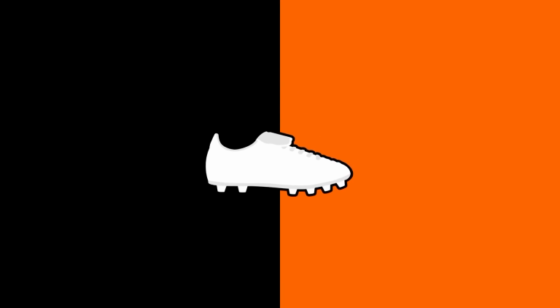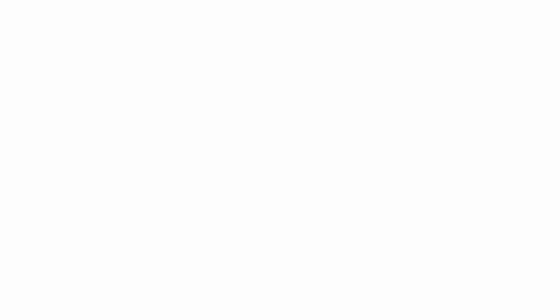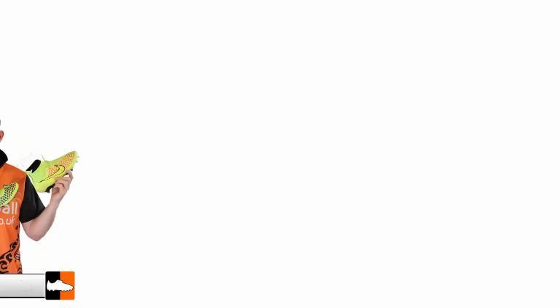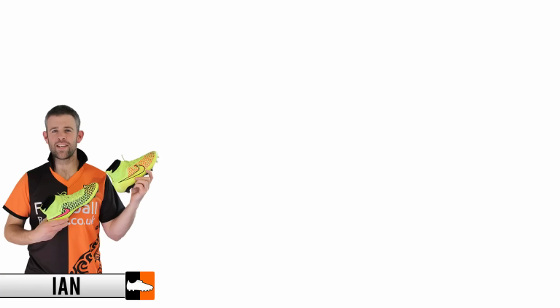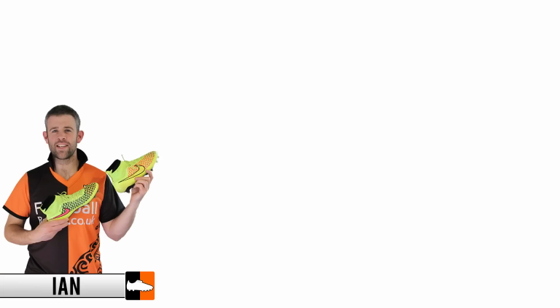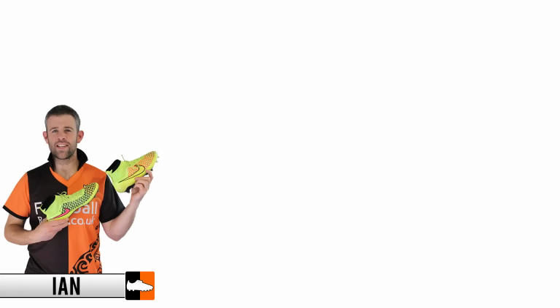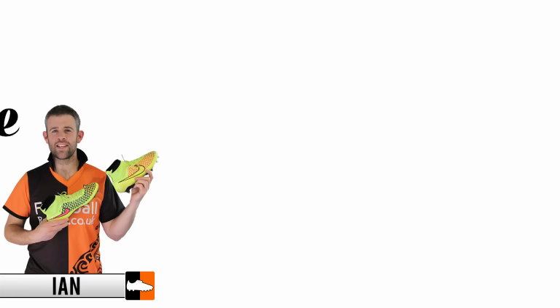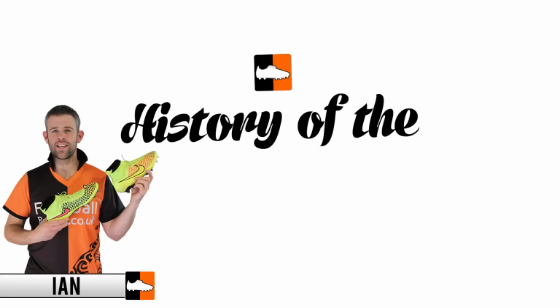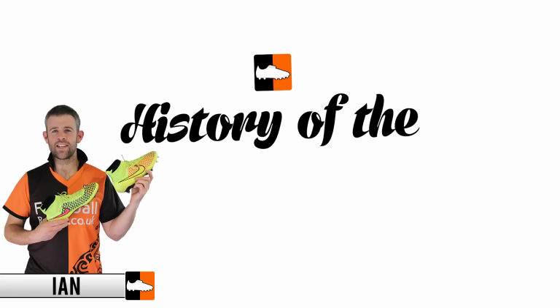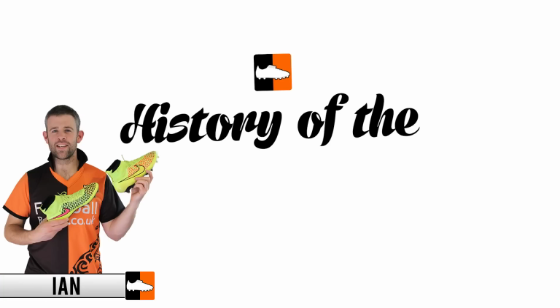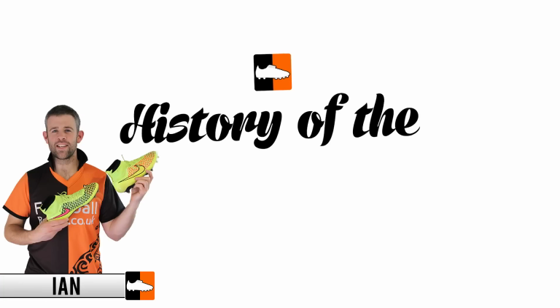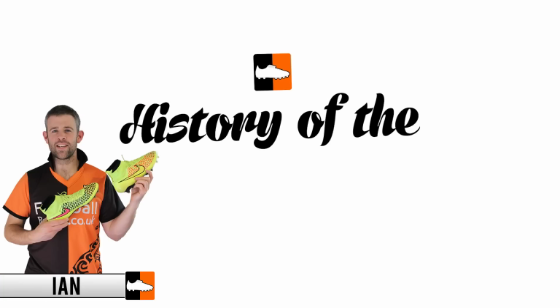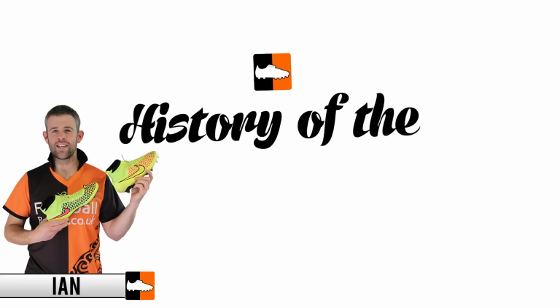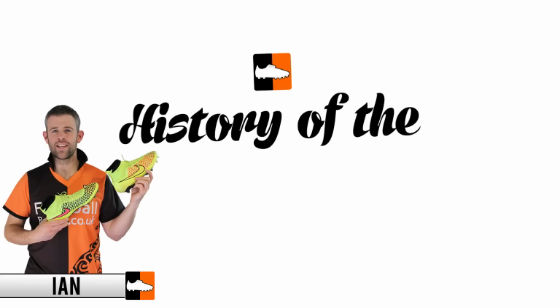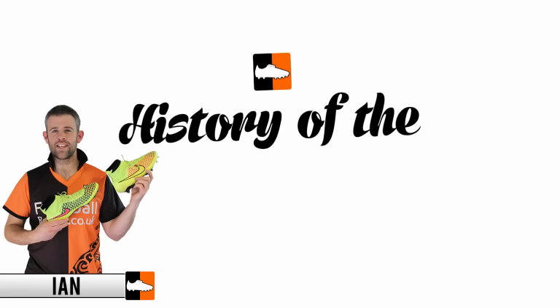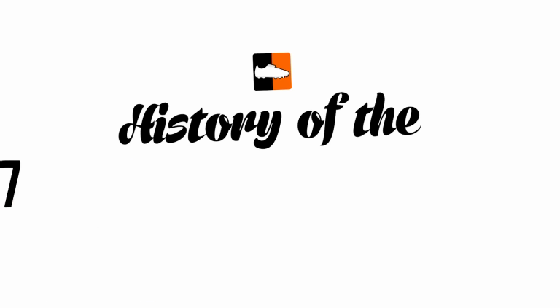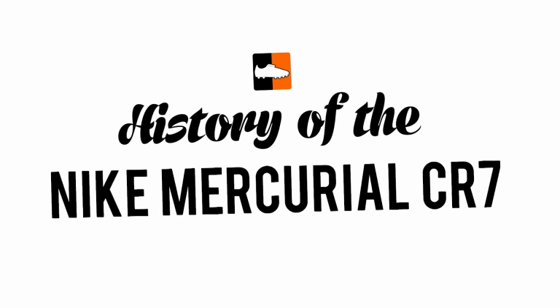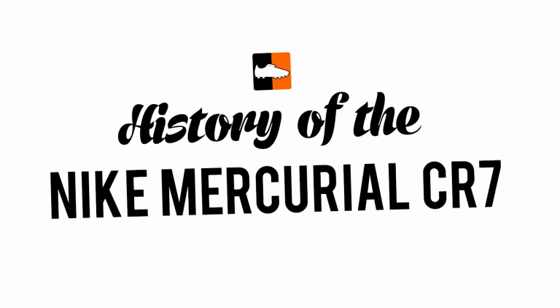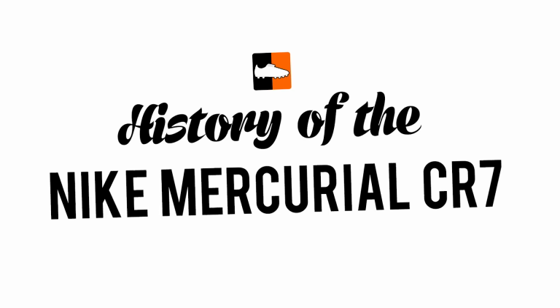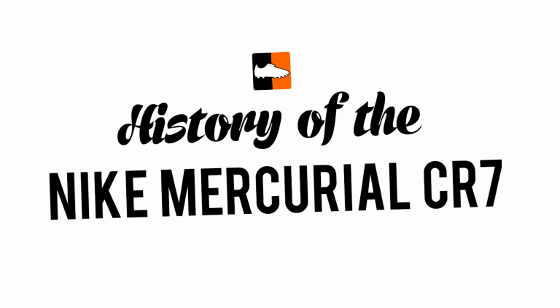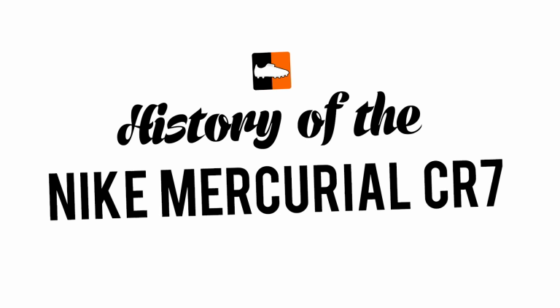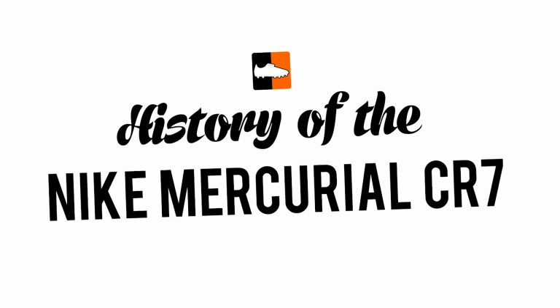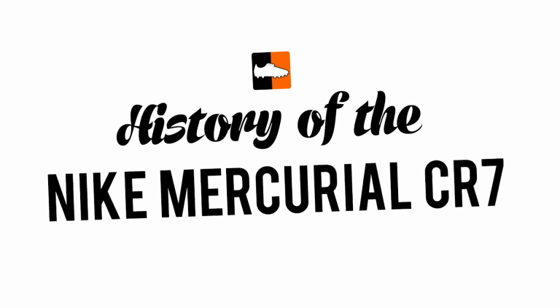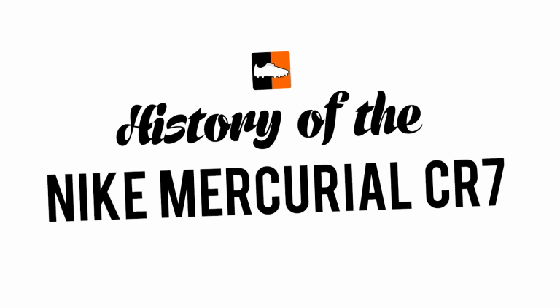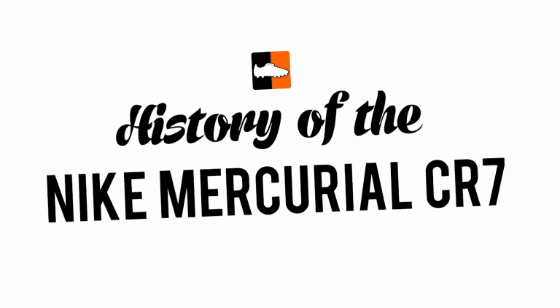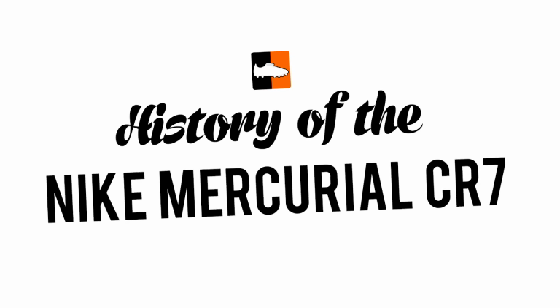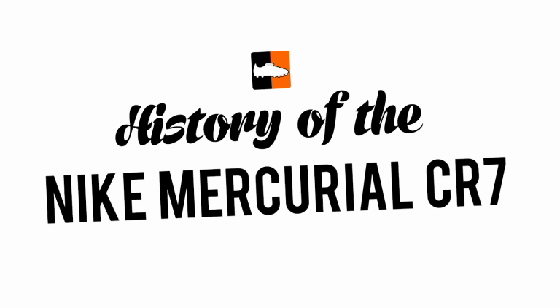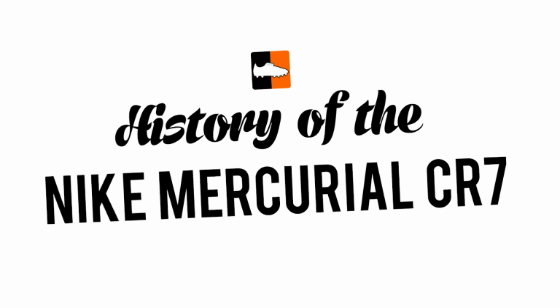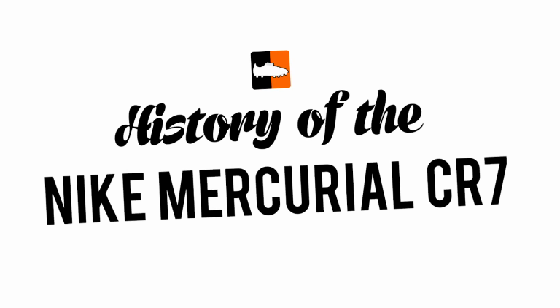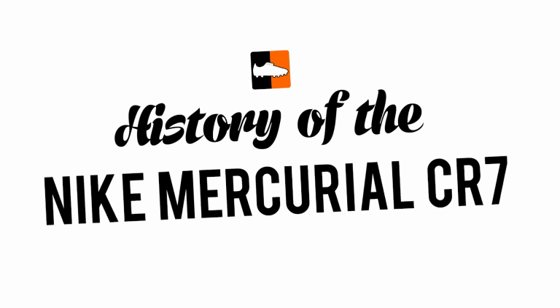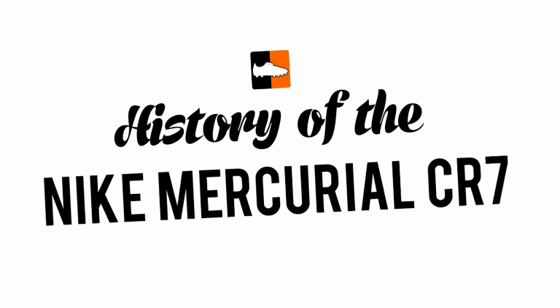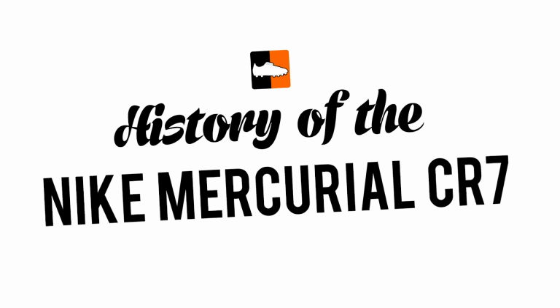Hi, Ian from footballboots.co.uk, and today we're looking at the history of Cristiano Ronaldo's Nike Mercurial Boot Range.